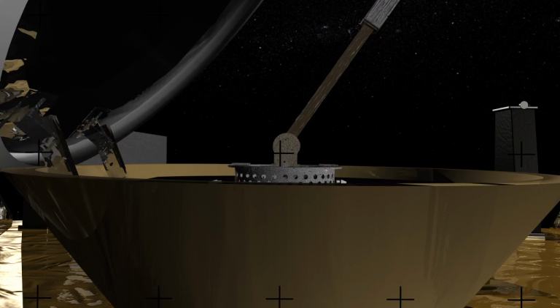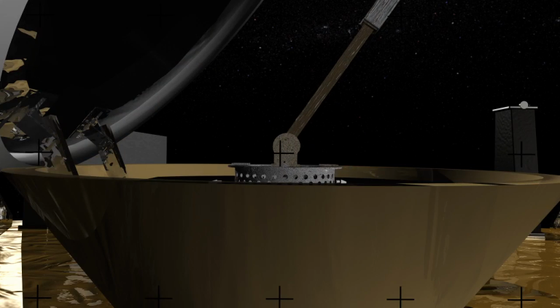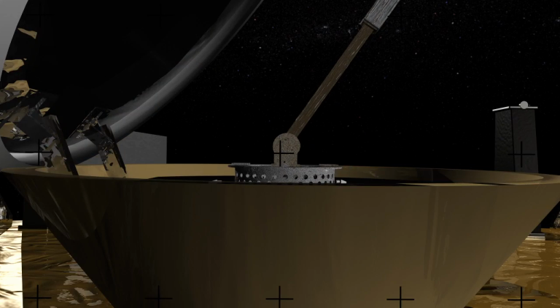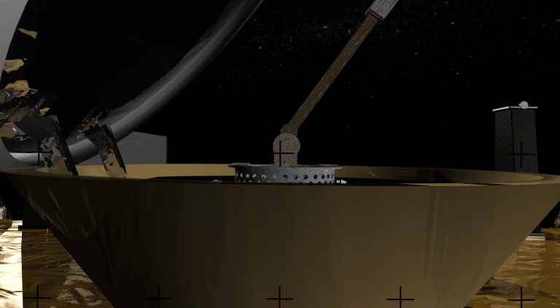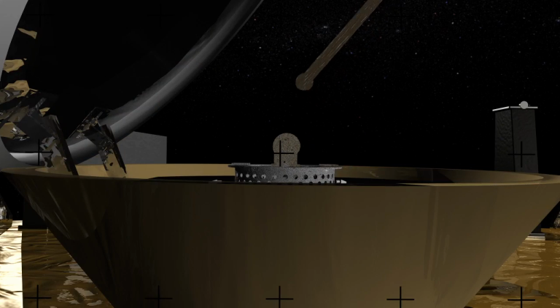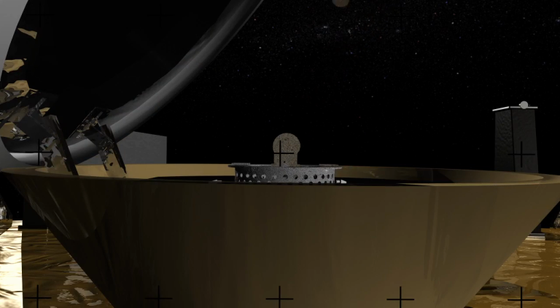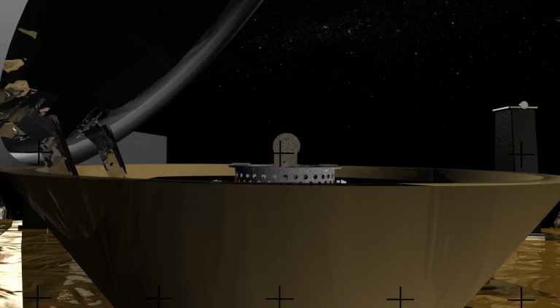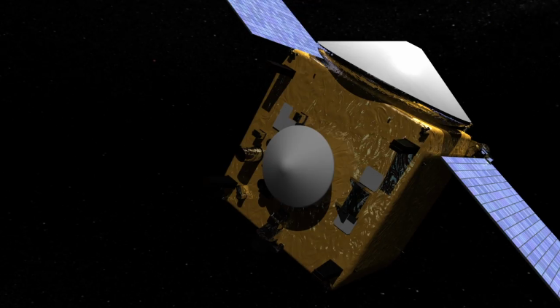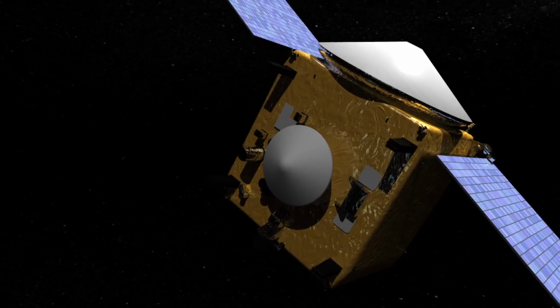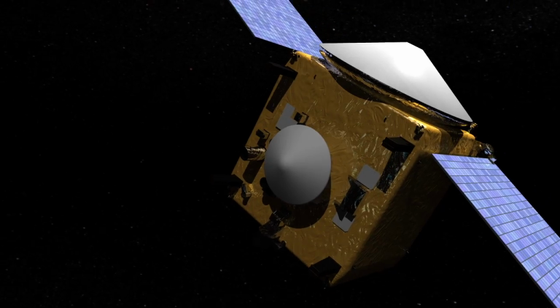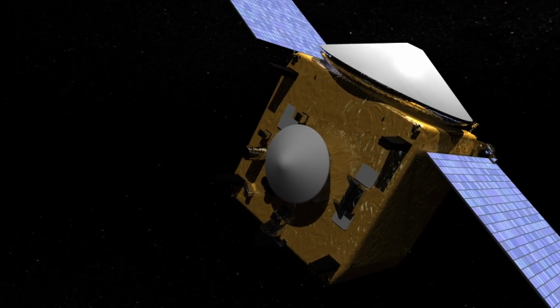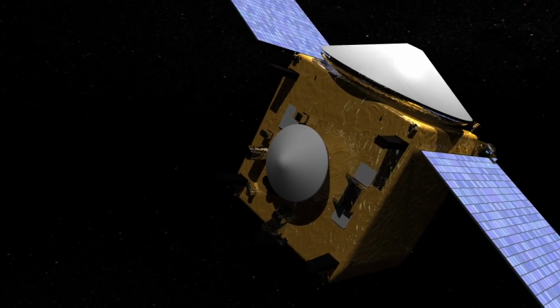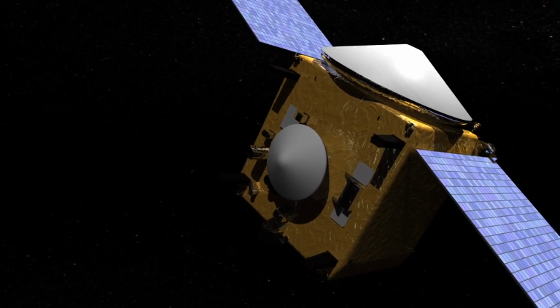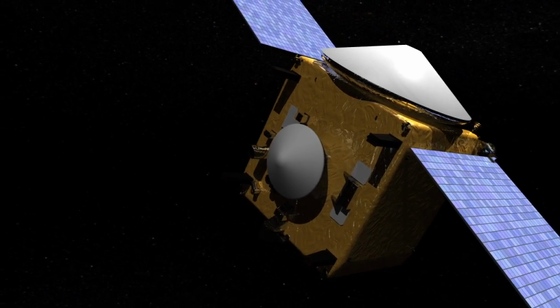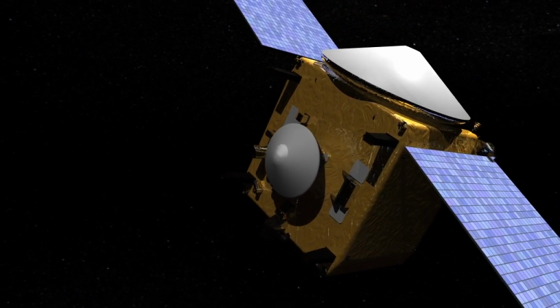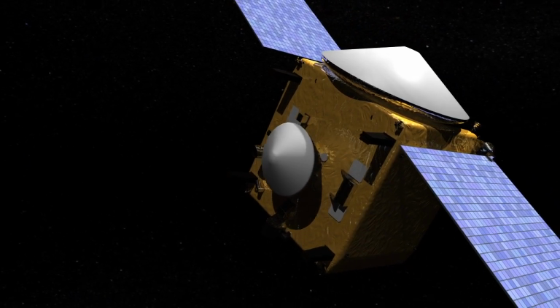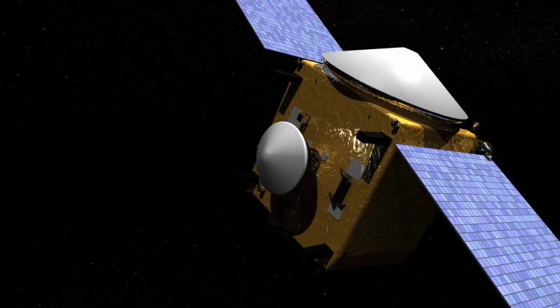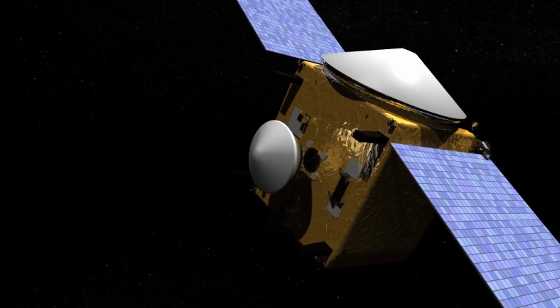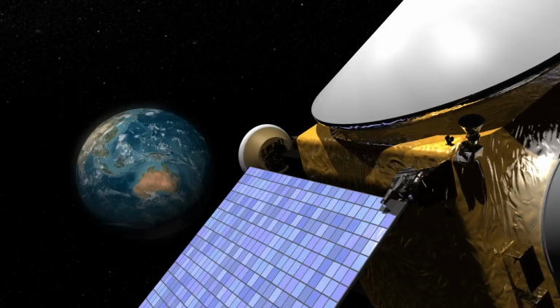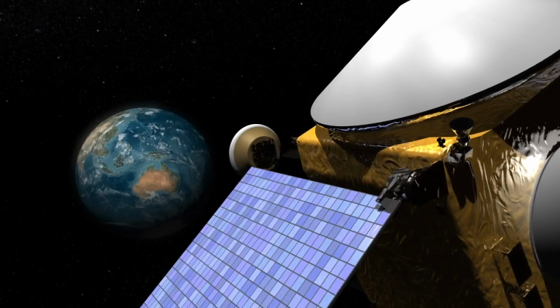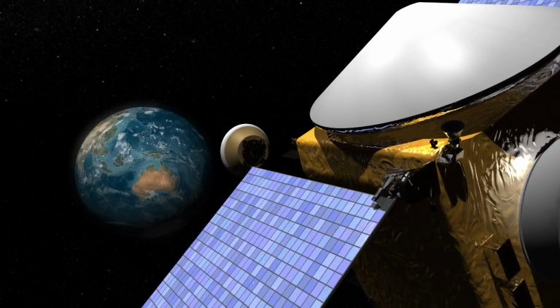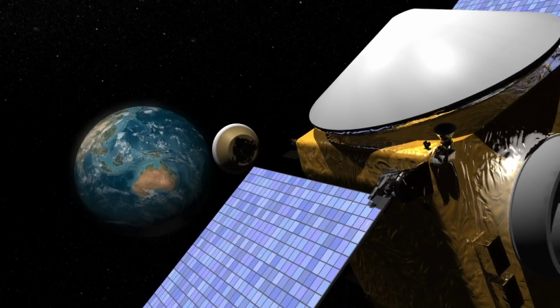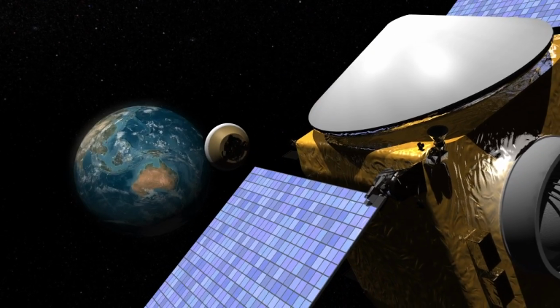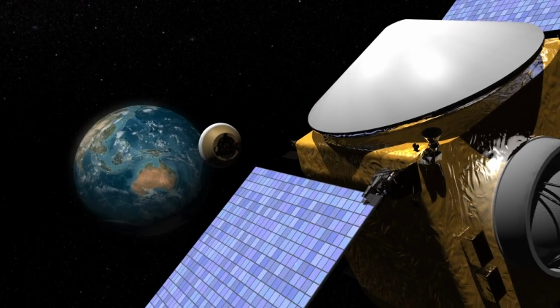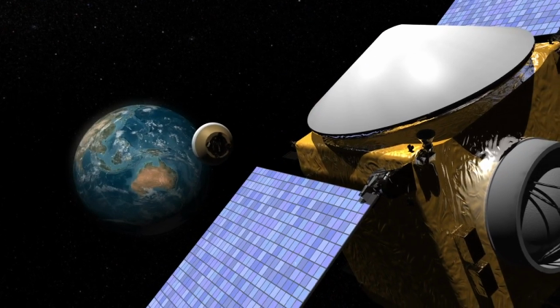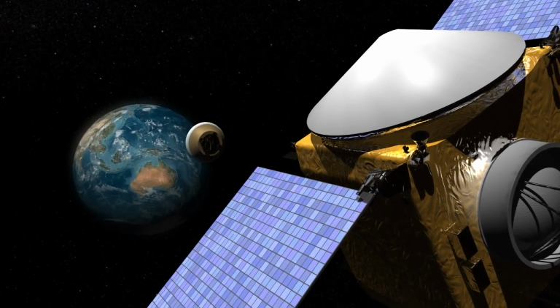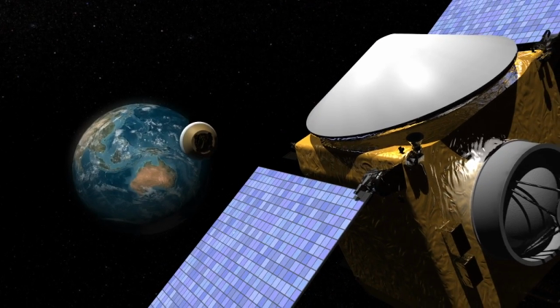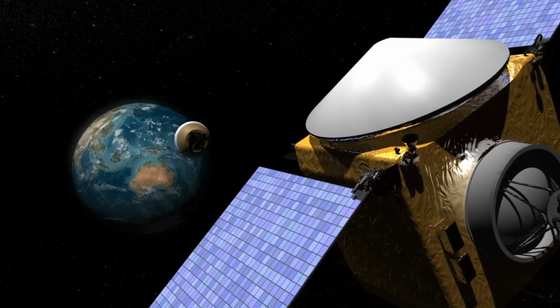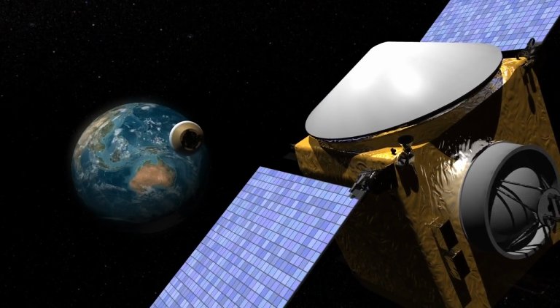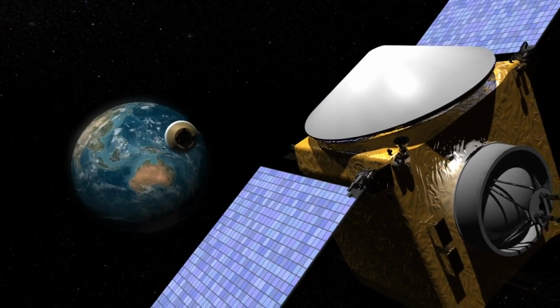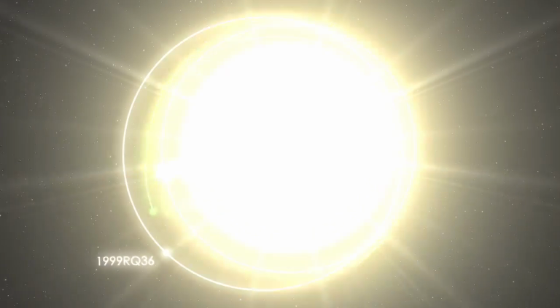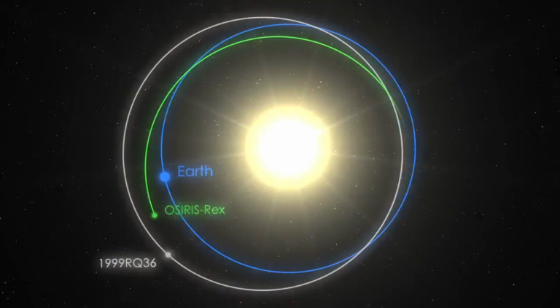In 2023, the OSIRIS-REx mission will return a sample to Earth, where it will be studied by scientists for generations to come.